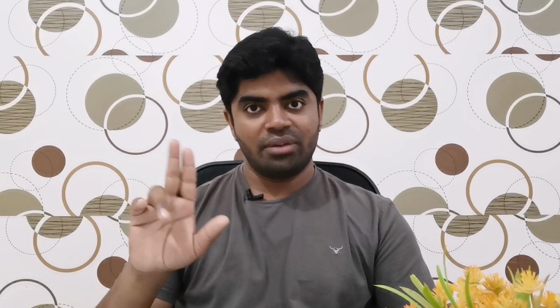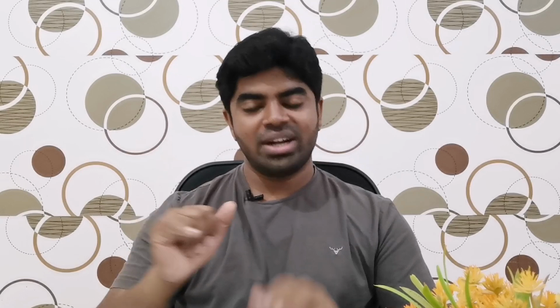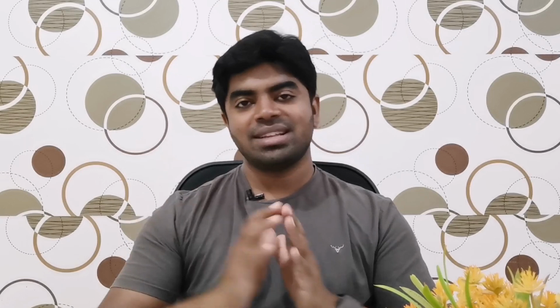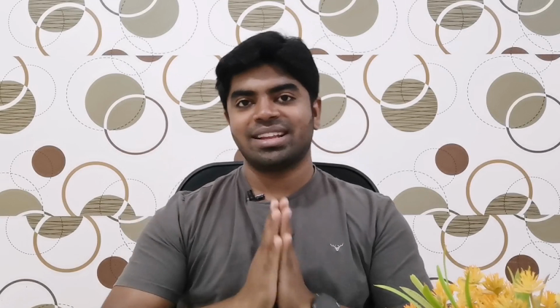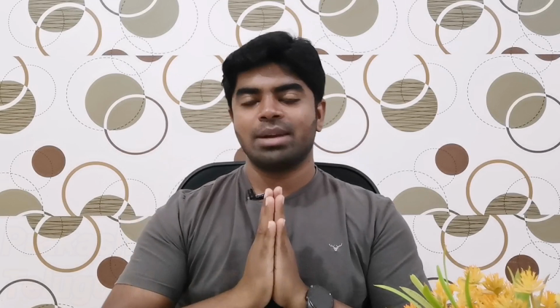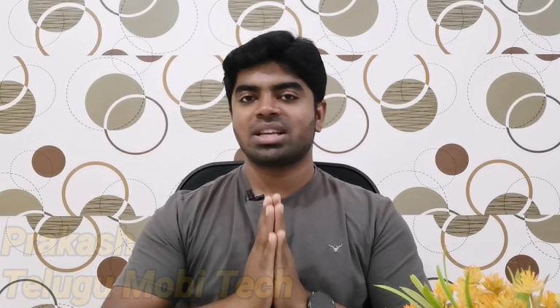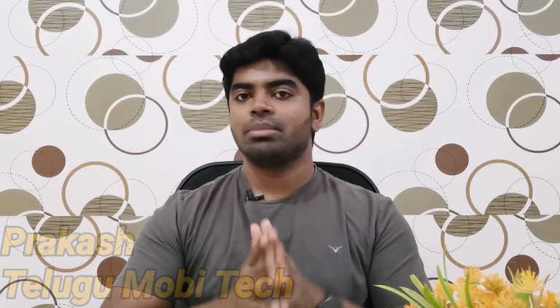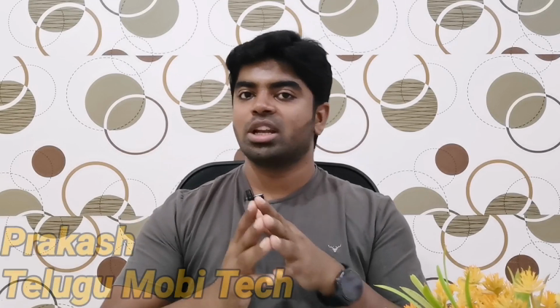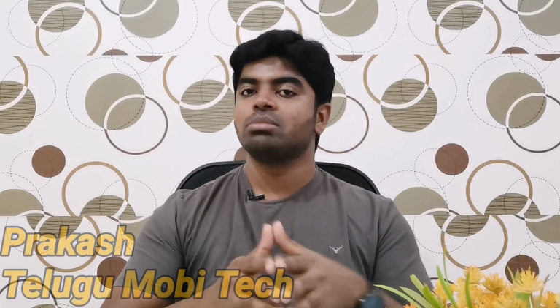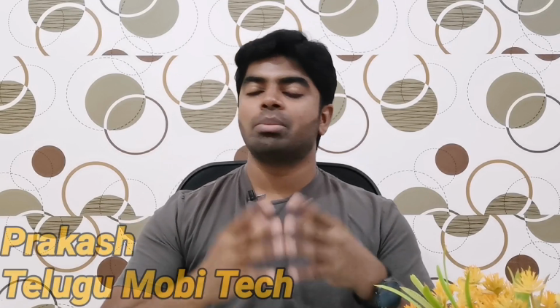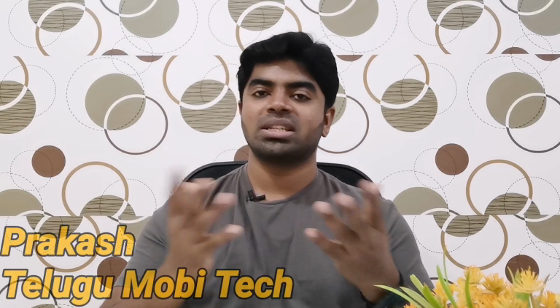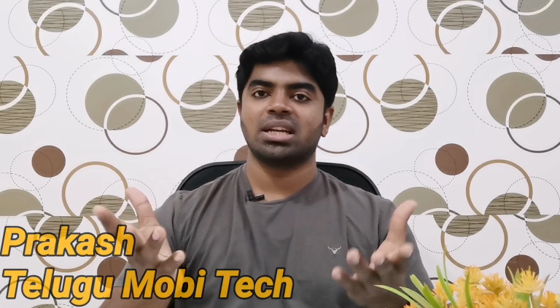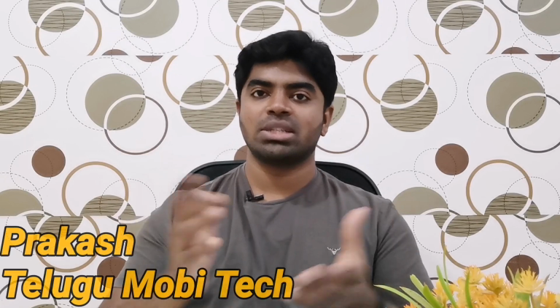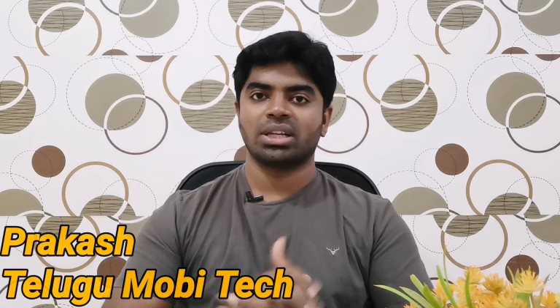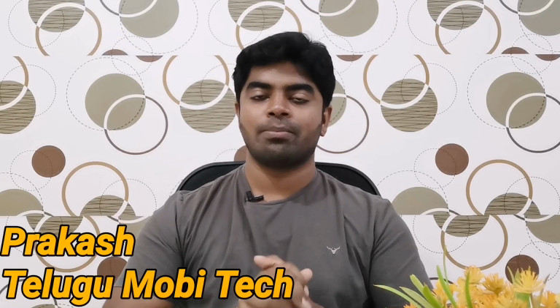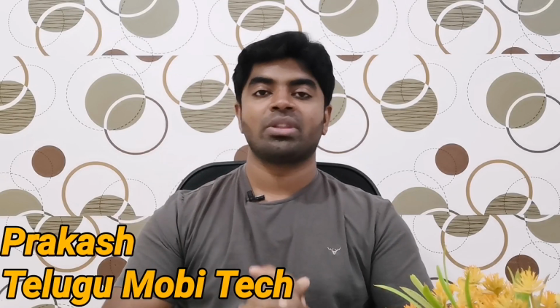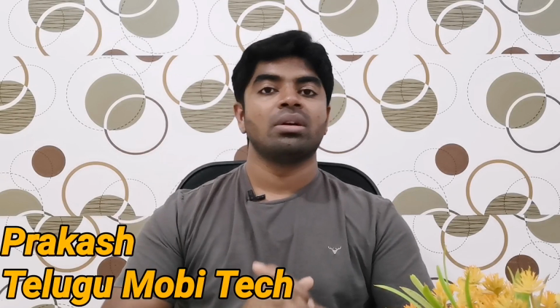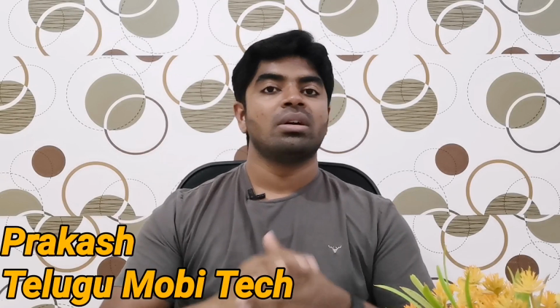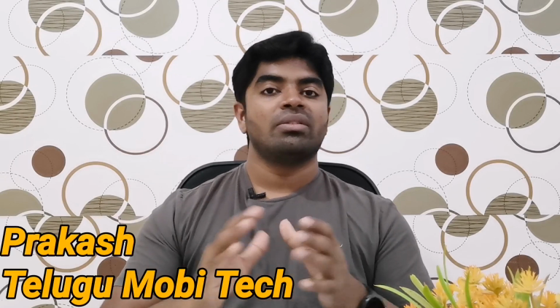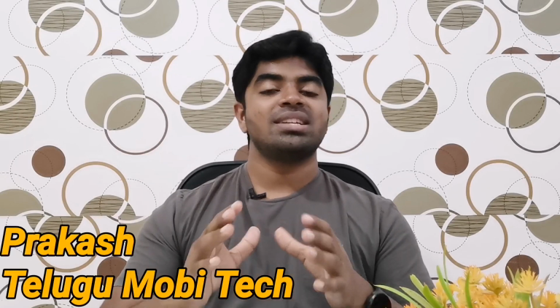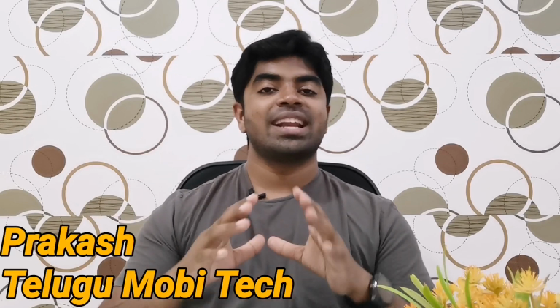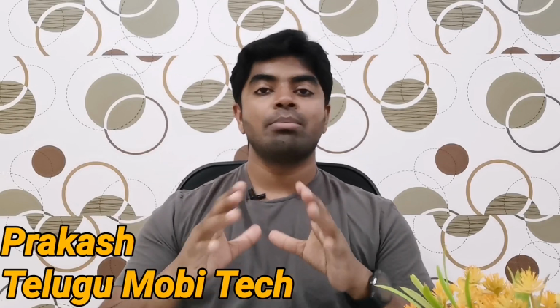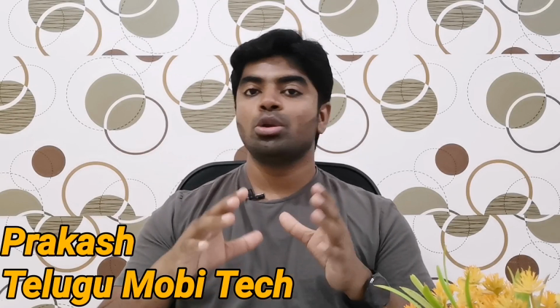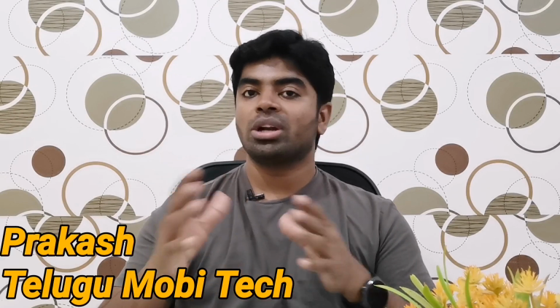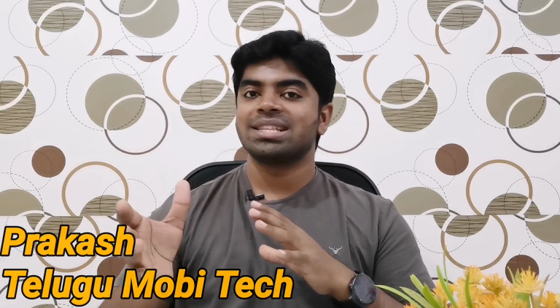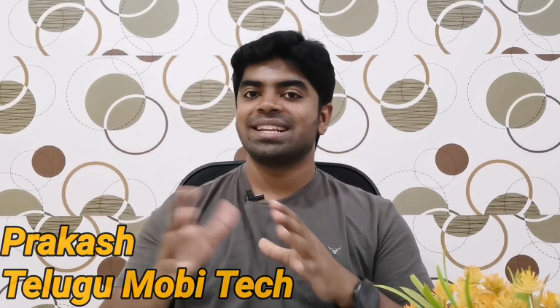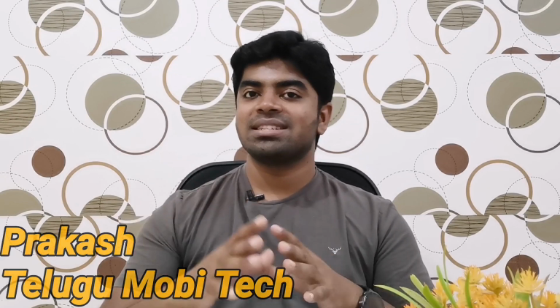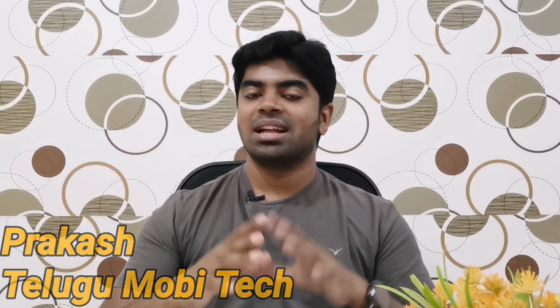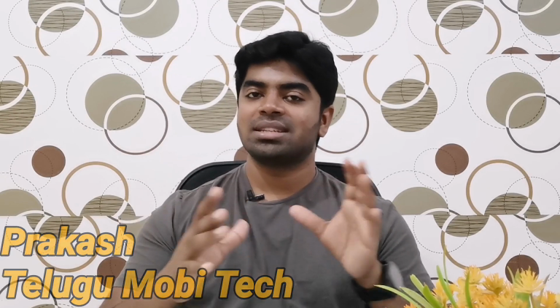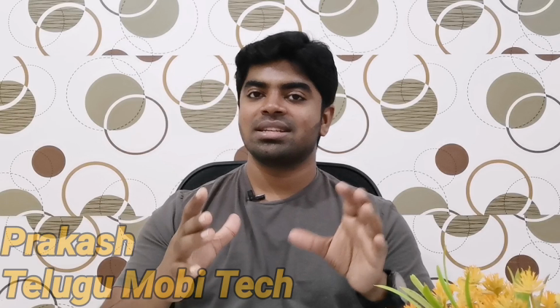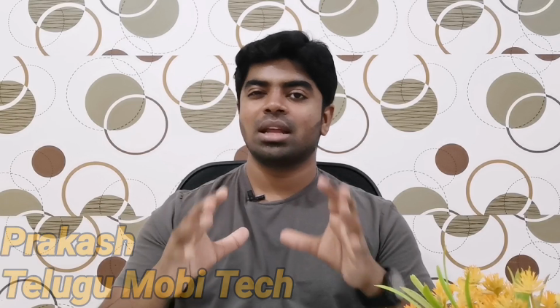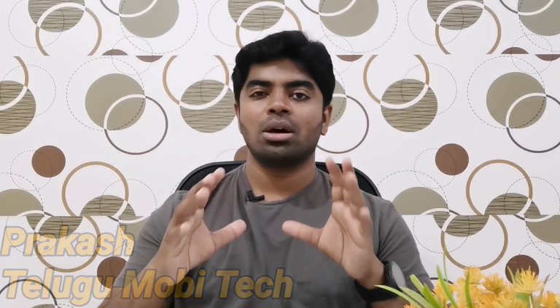Hi friends, welcome to Telugu Mabitake Channel. We received aggressive pricing in the Redmi Note 10 series in India.